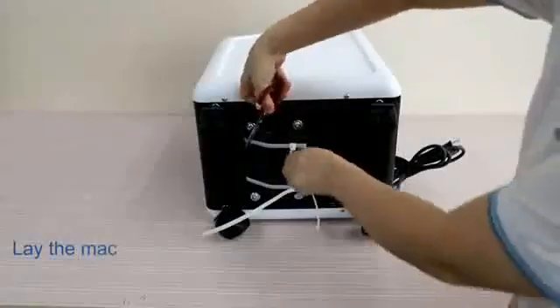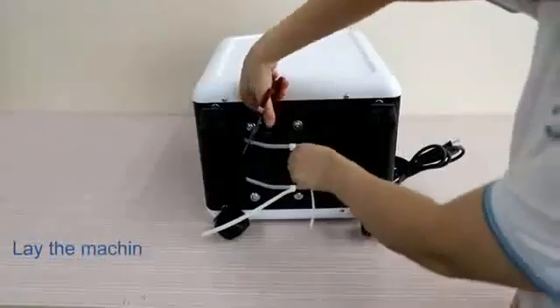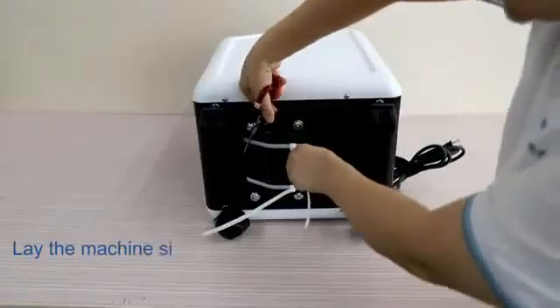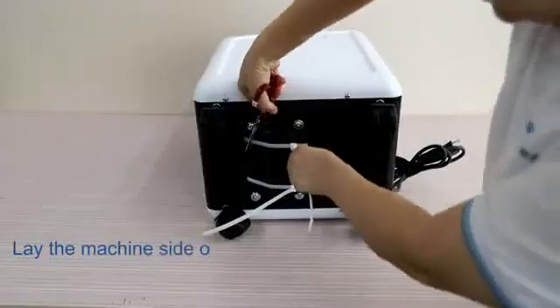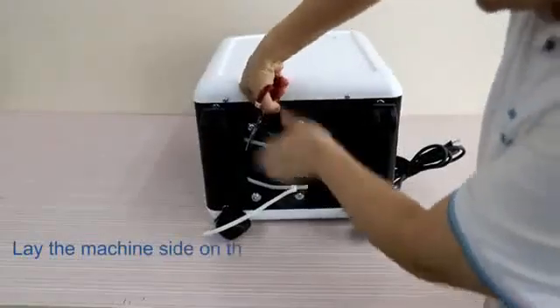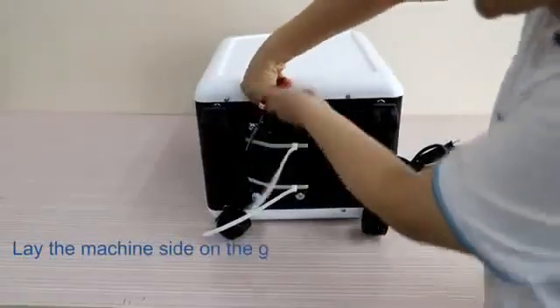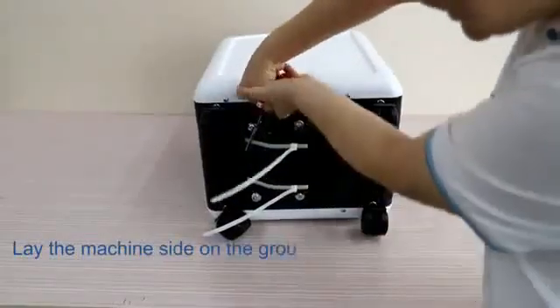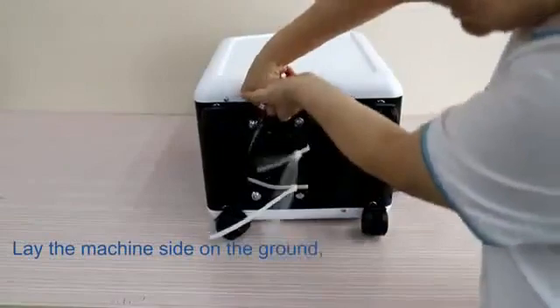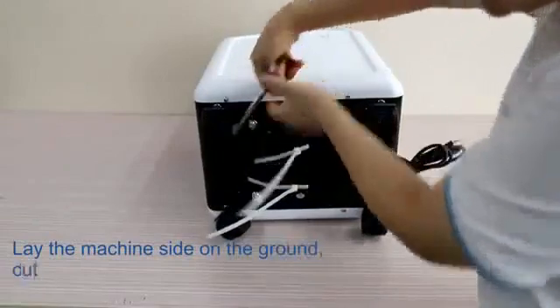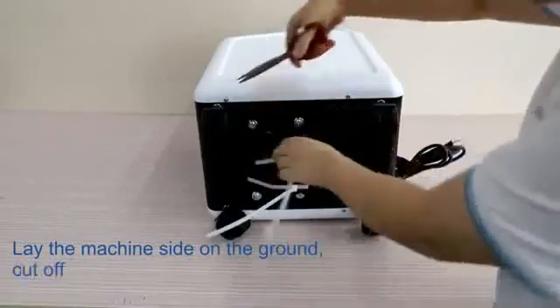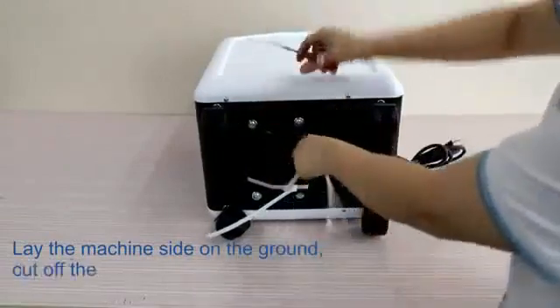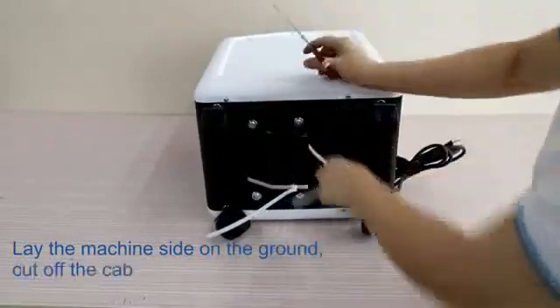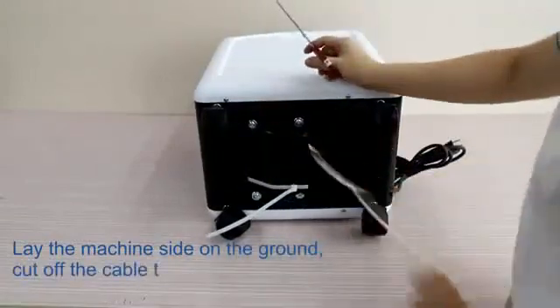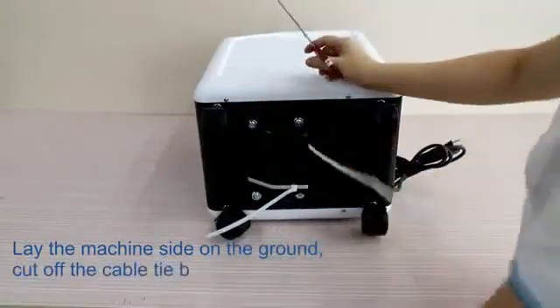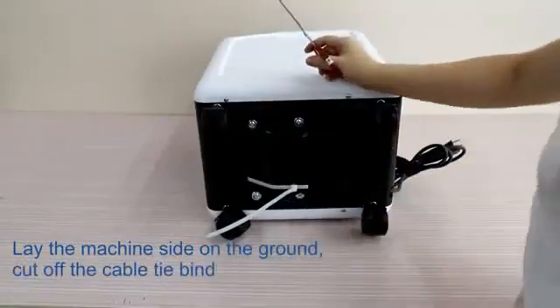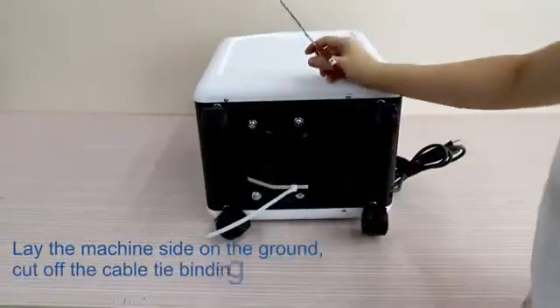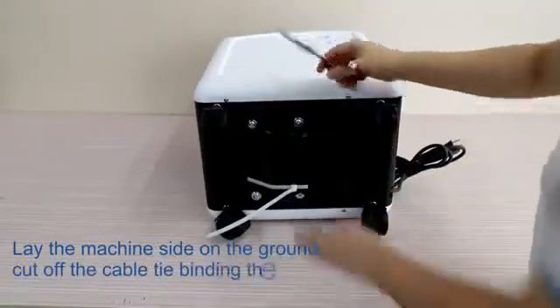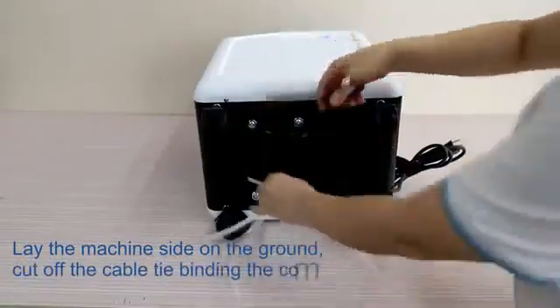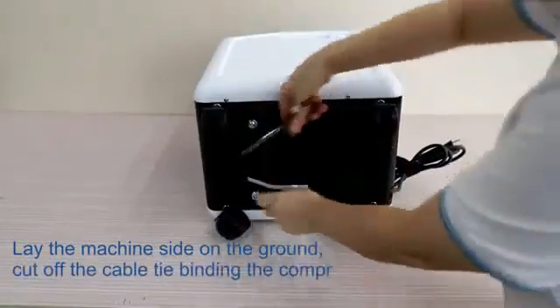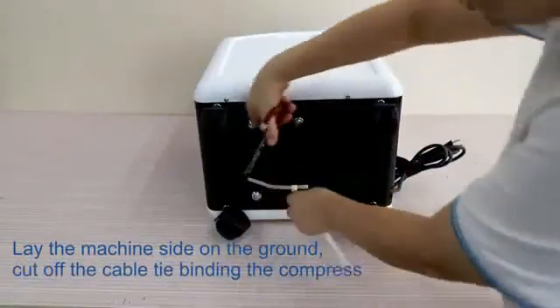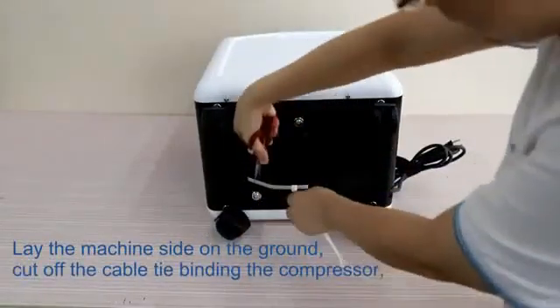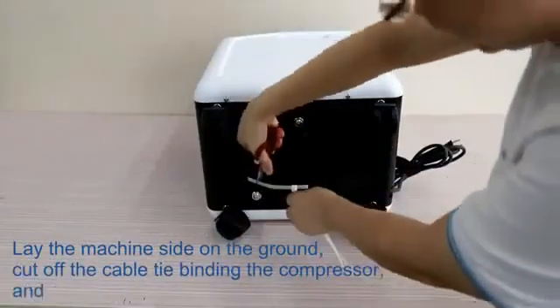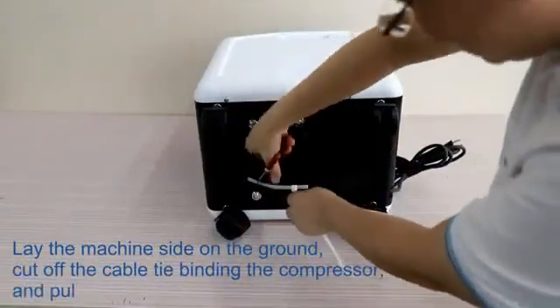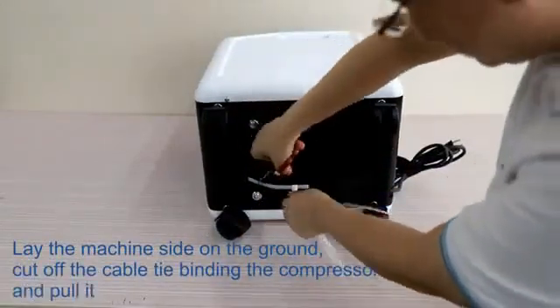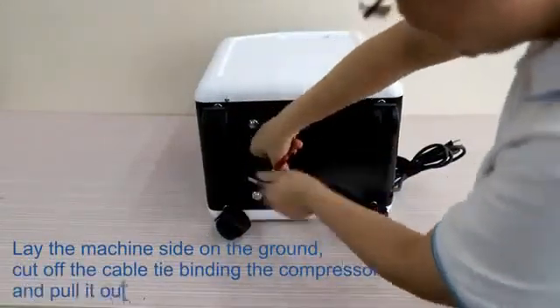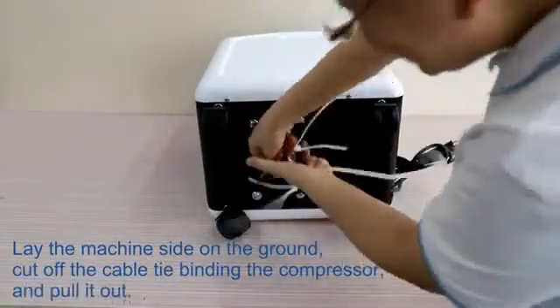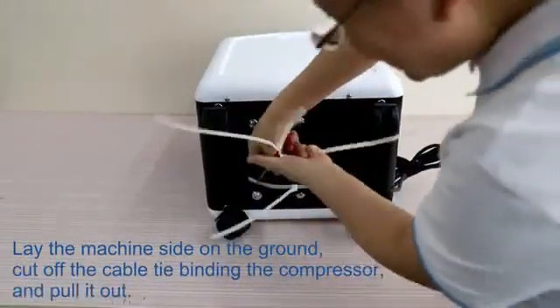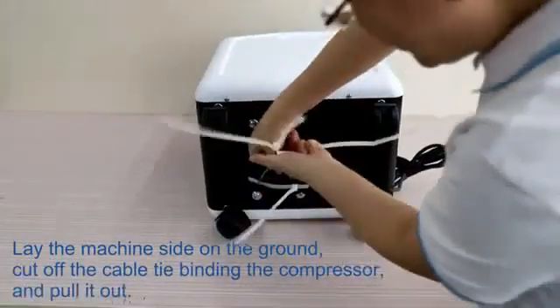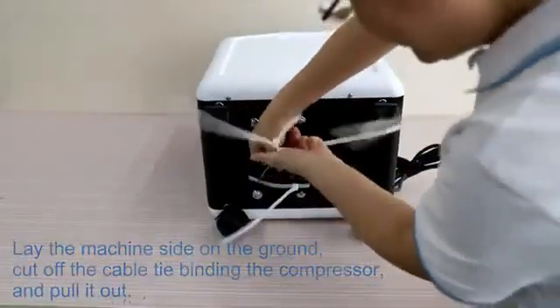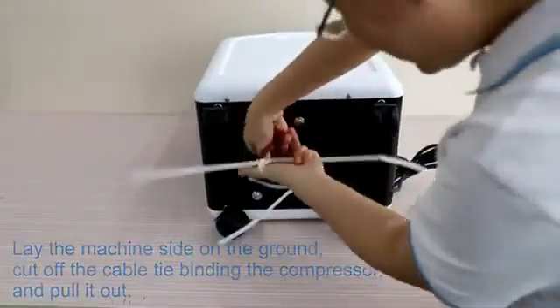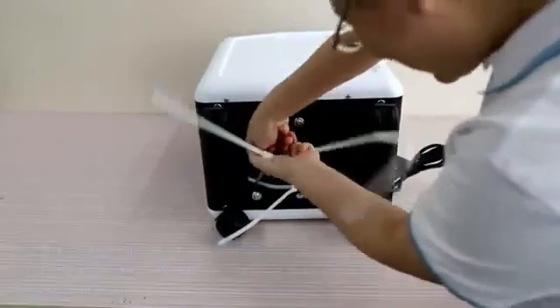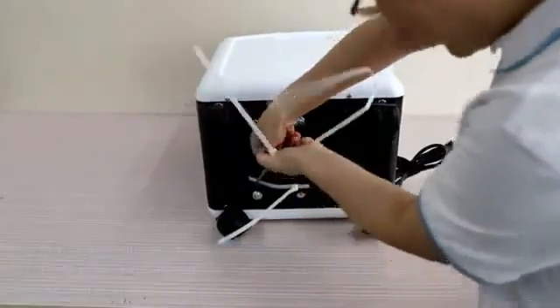Lay the machine on its side on the ground. Cut off the cable tie binding the compressor and pull it out.